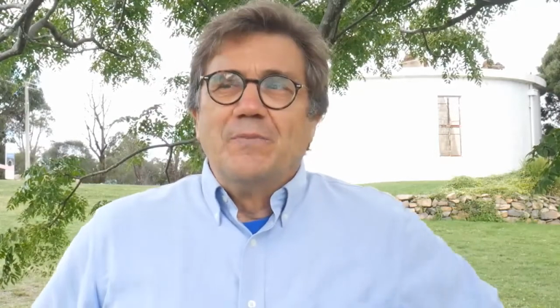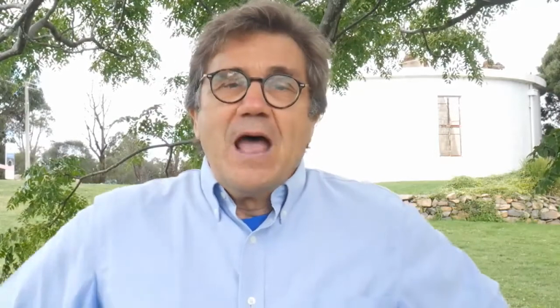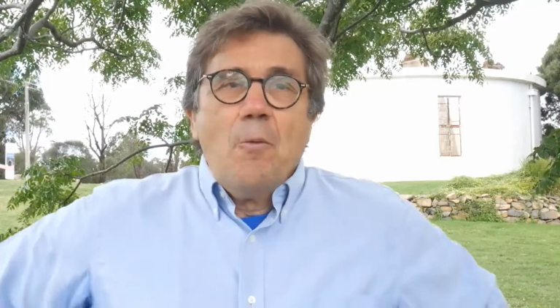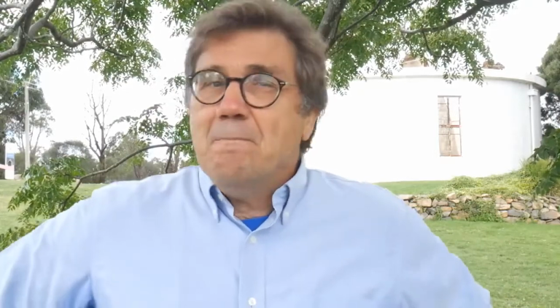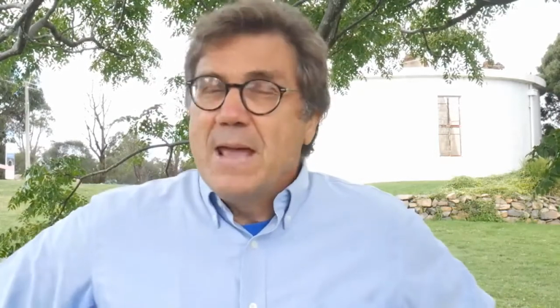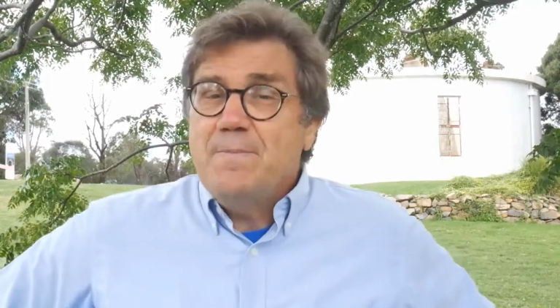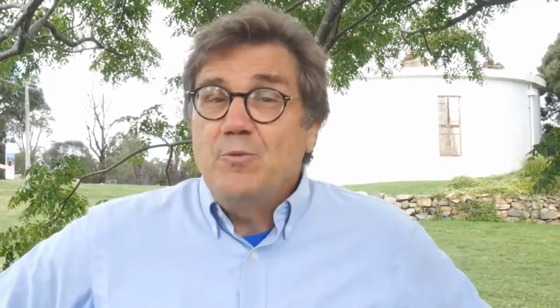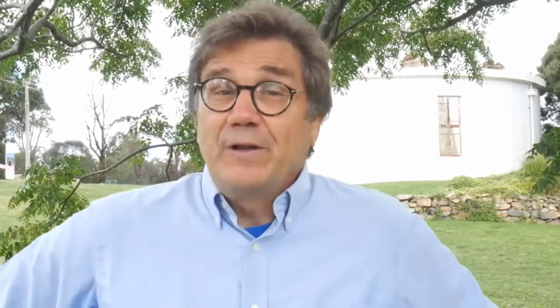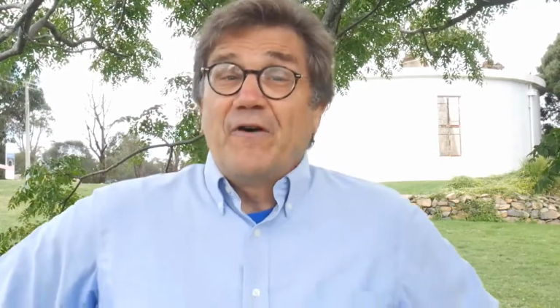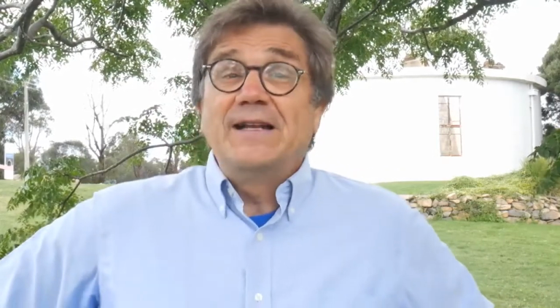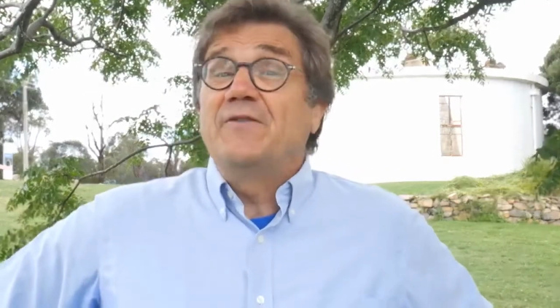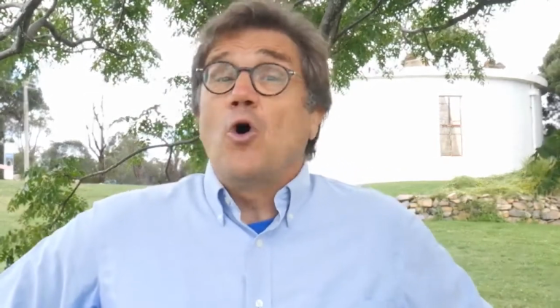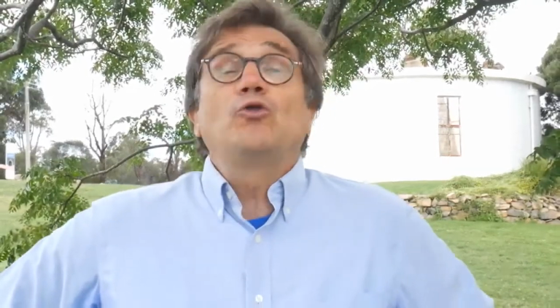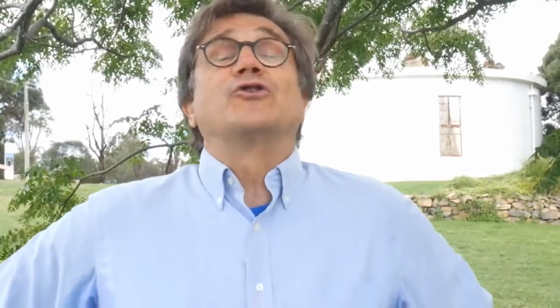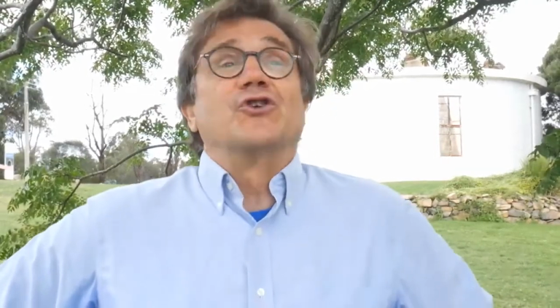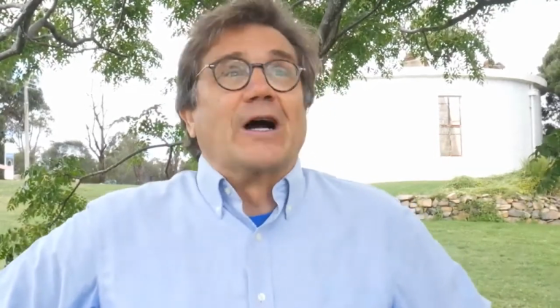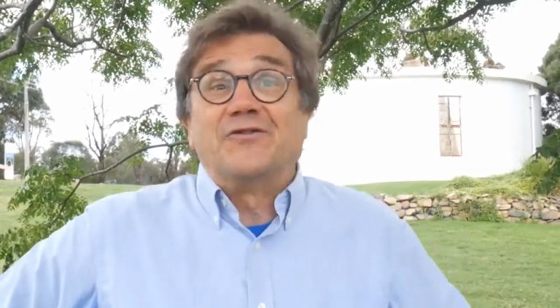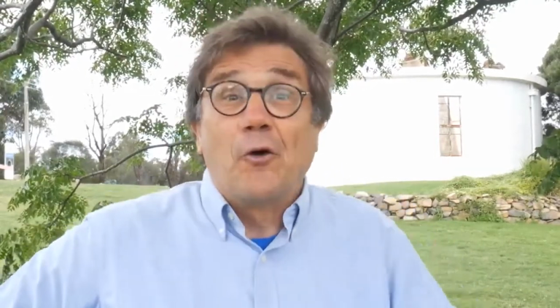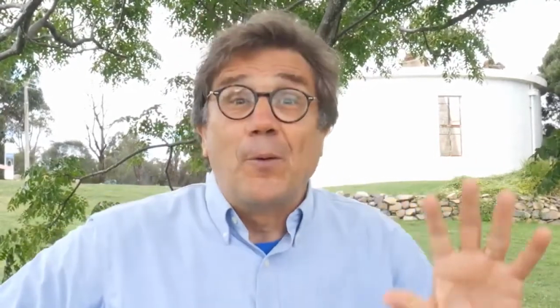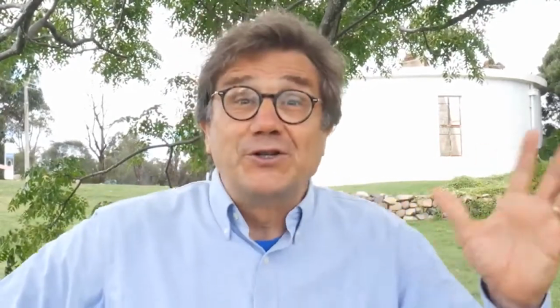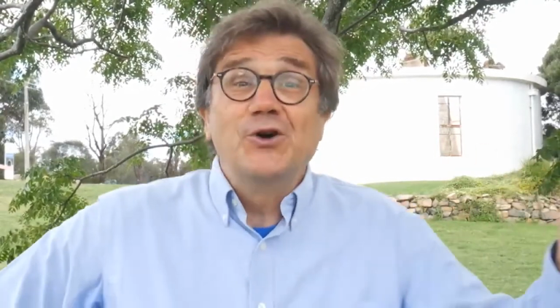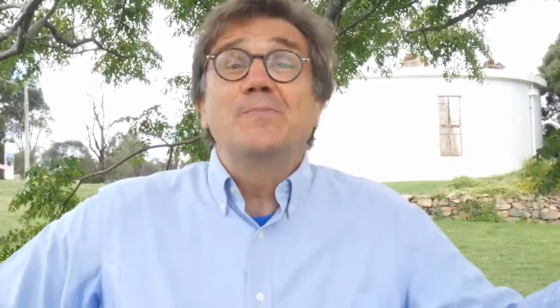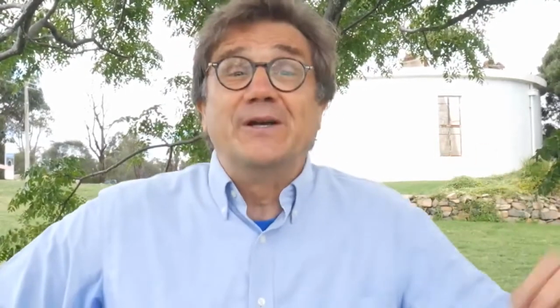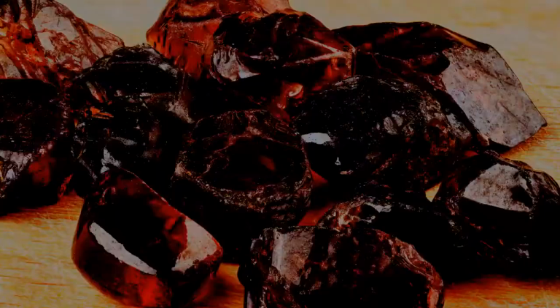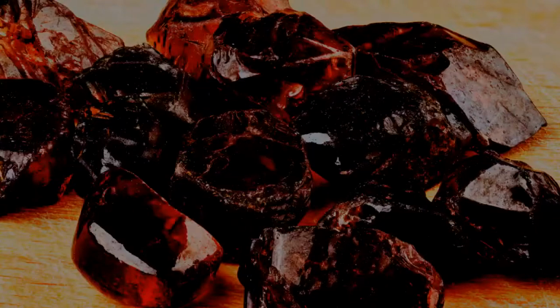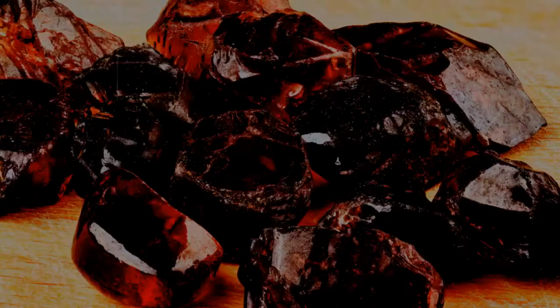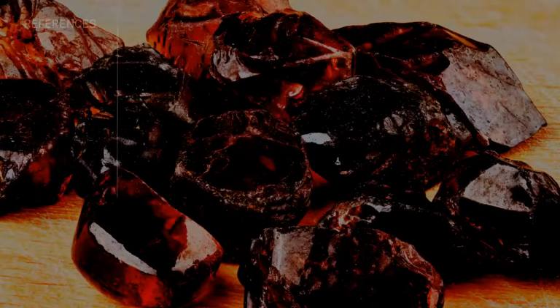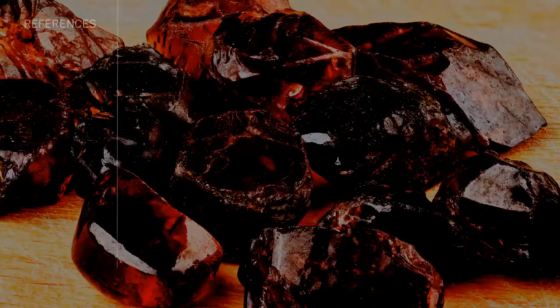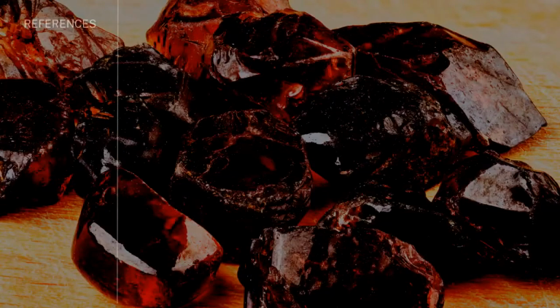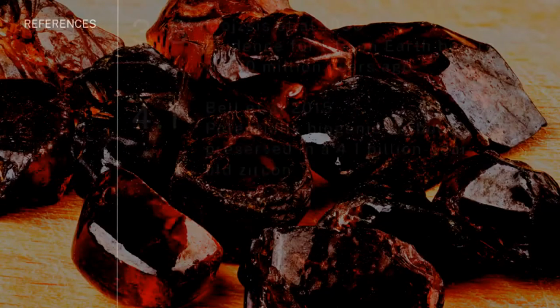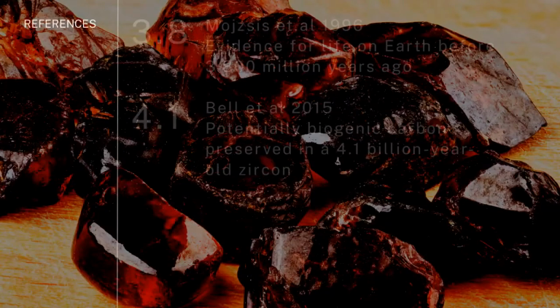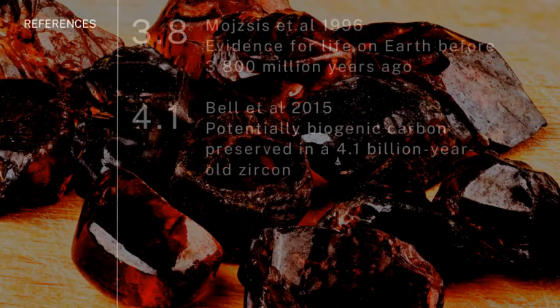So maybe we'll find even older zircons — 4.2 billion years old. That is the oldest, at least slightly controversial, isotopic evidence for life on Earth.